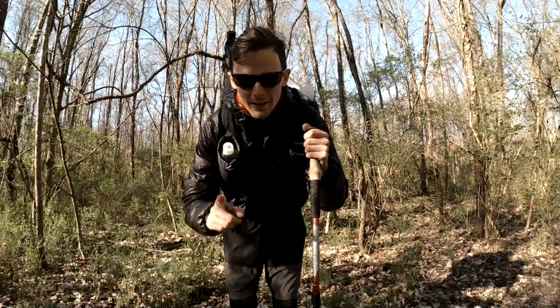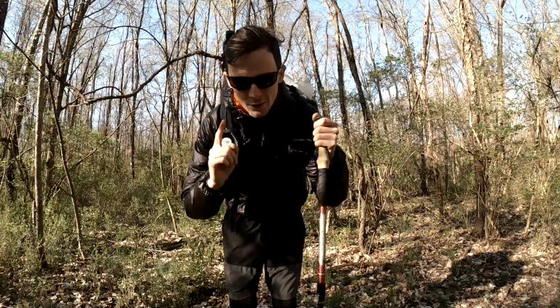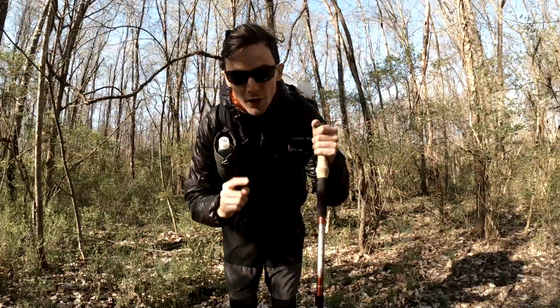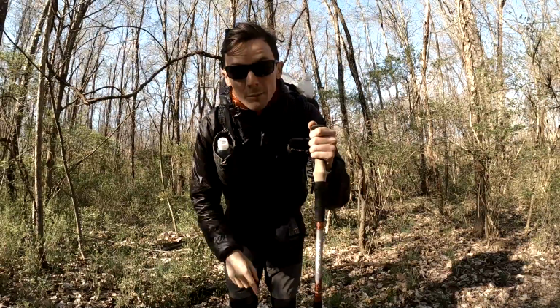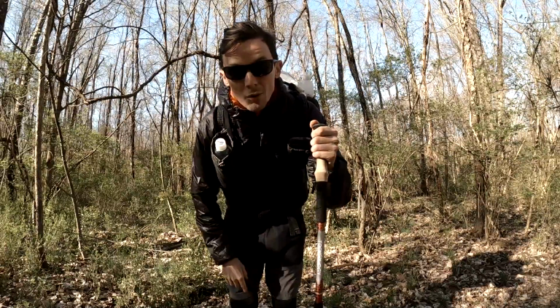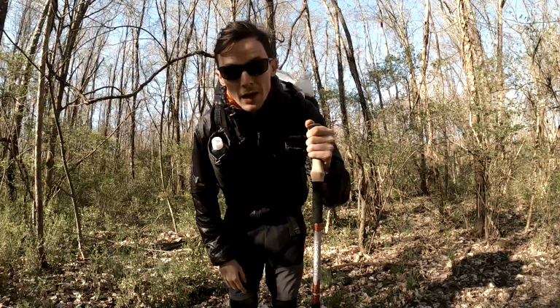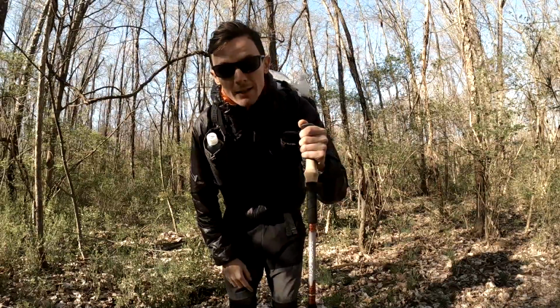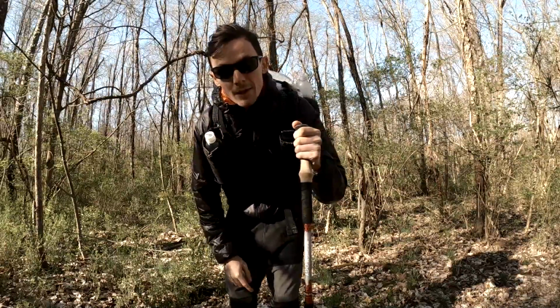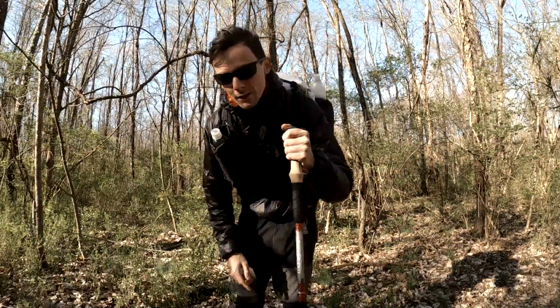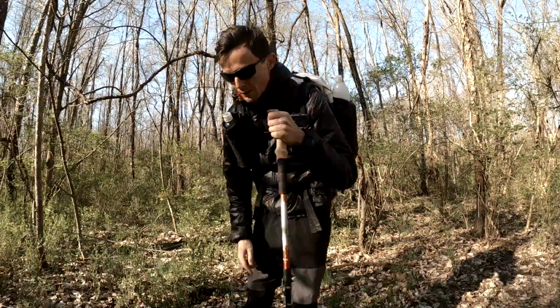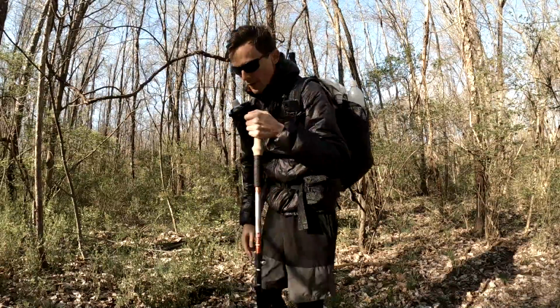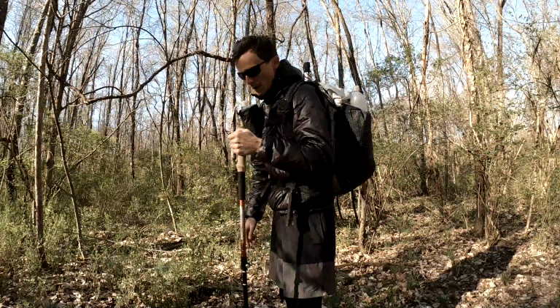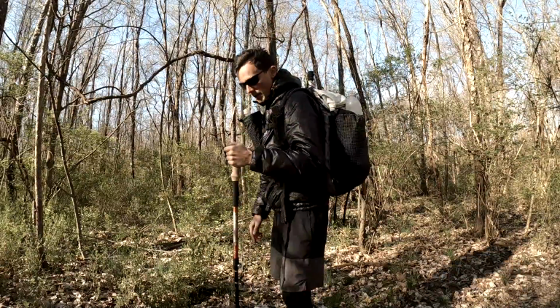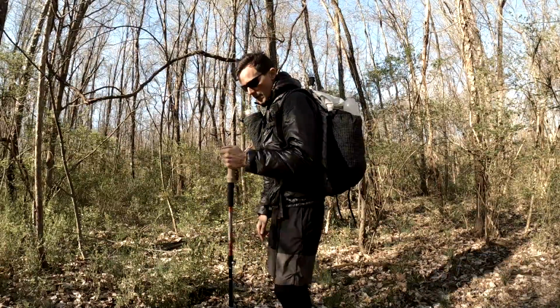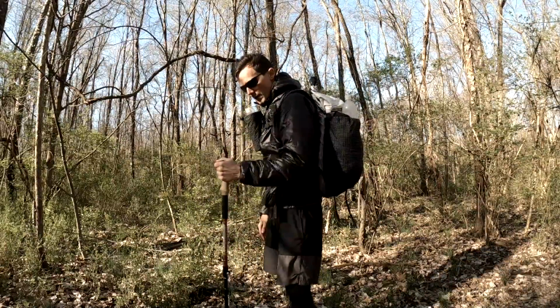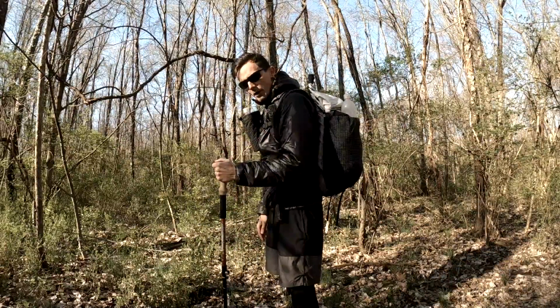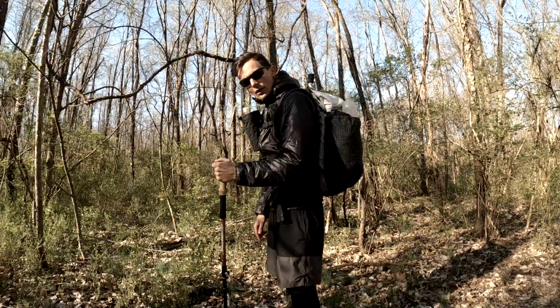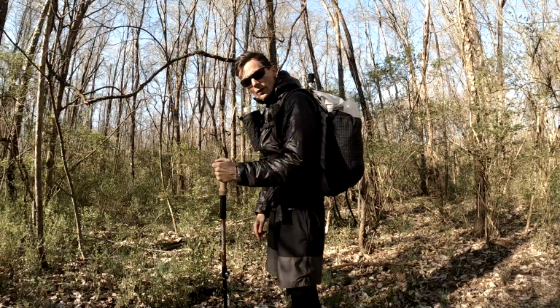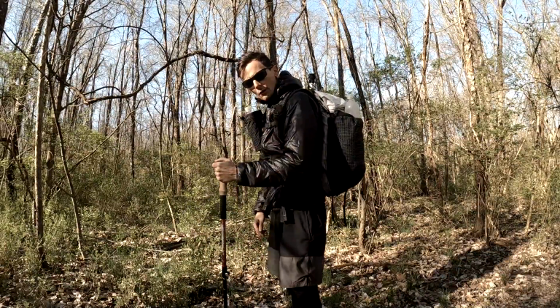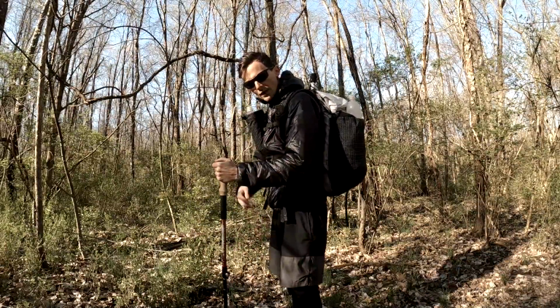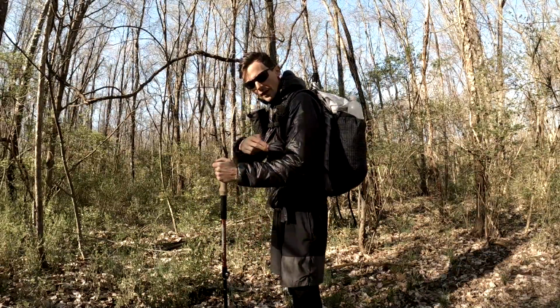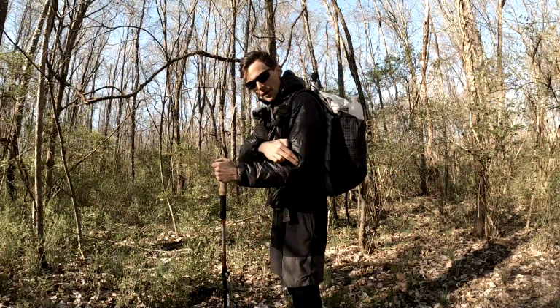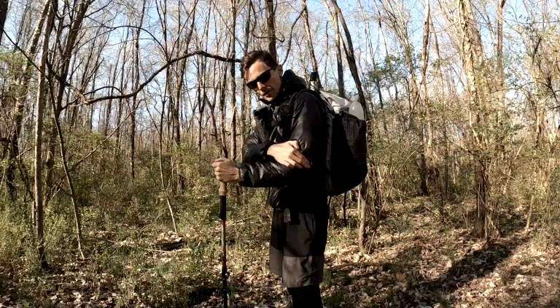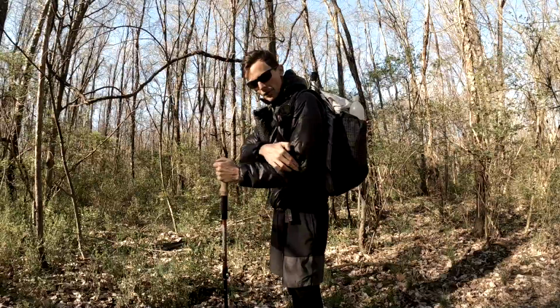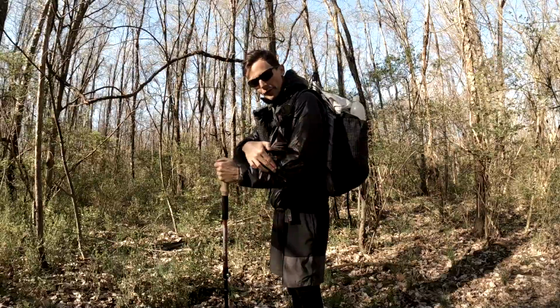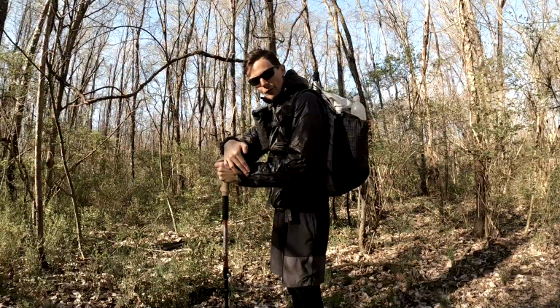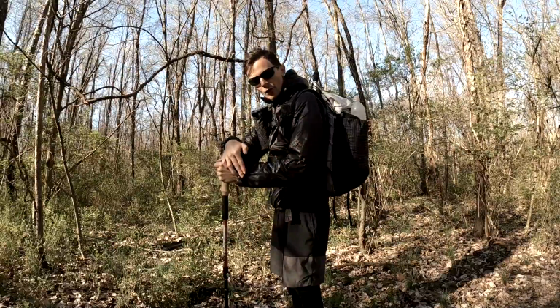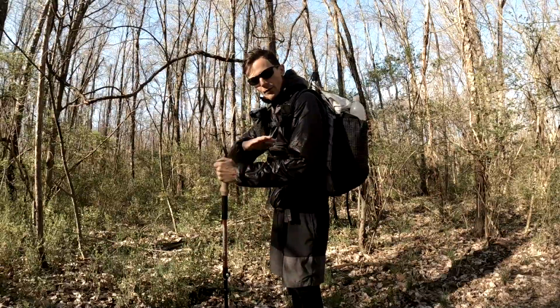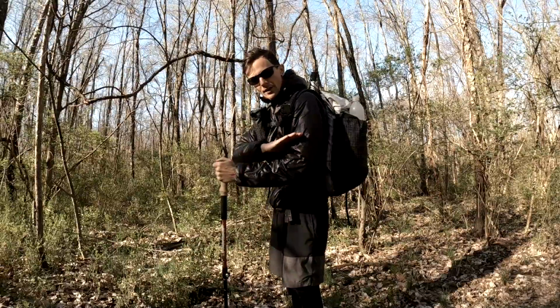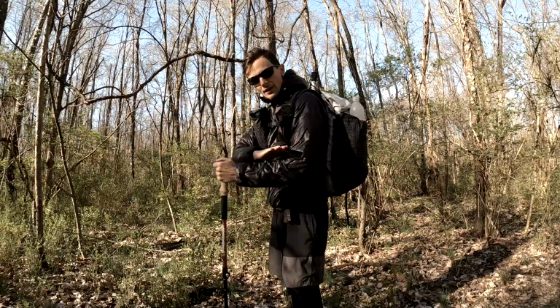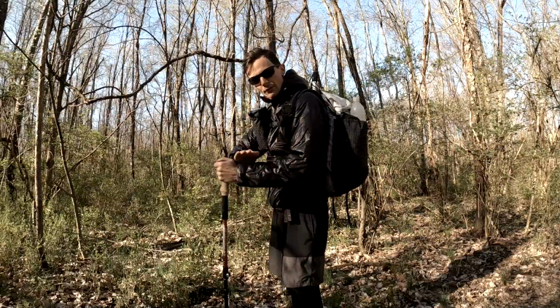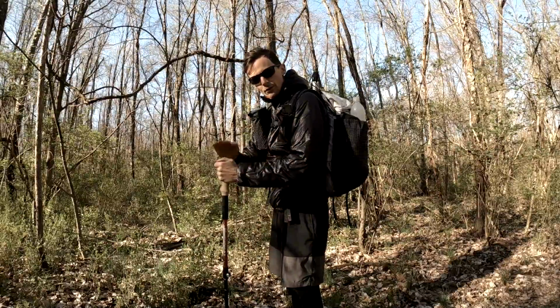Oh yeah, almost forgot — trekking pole height. You want to set them up so your forearm is level, like you're at a 90-degree angle at the elbow.